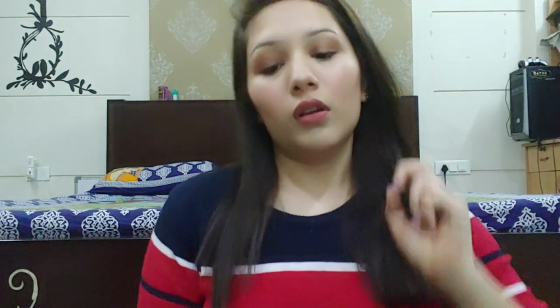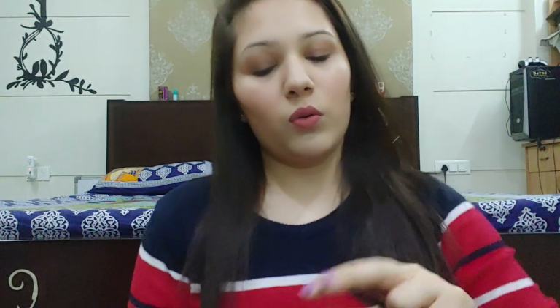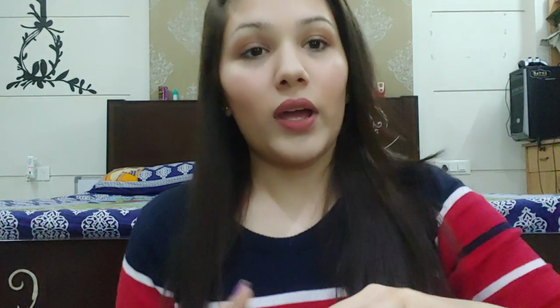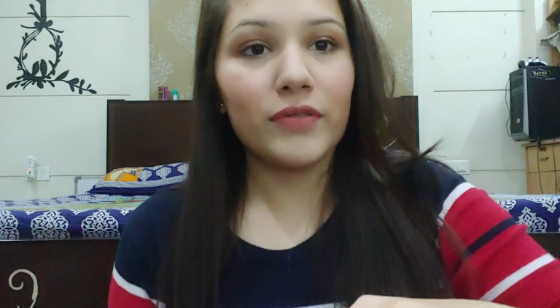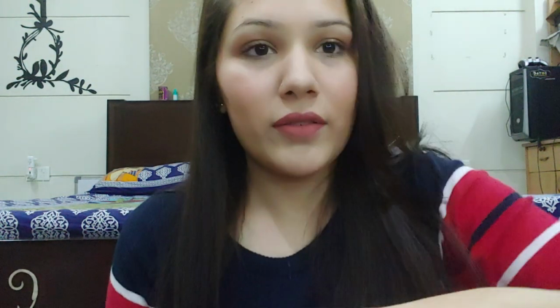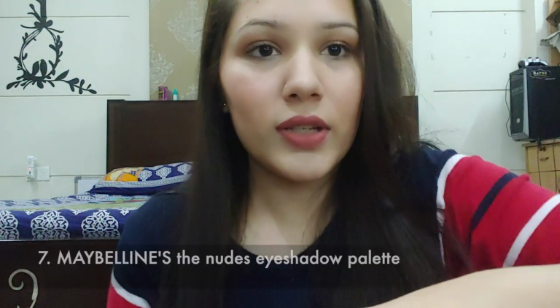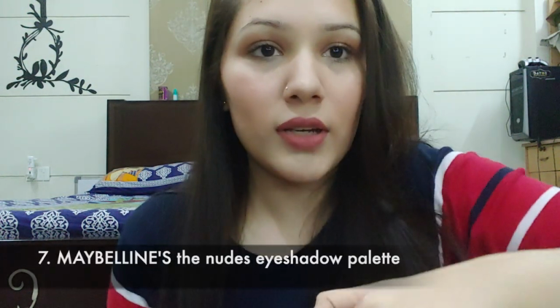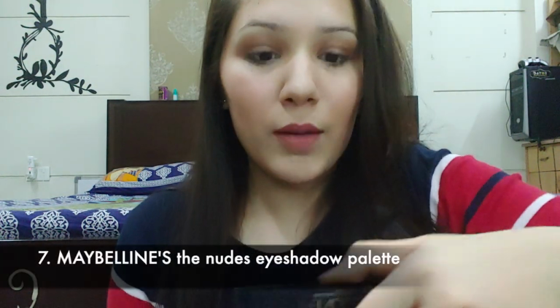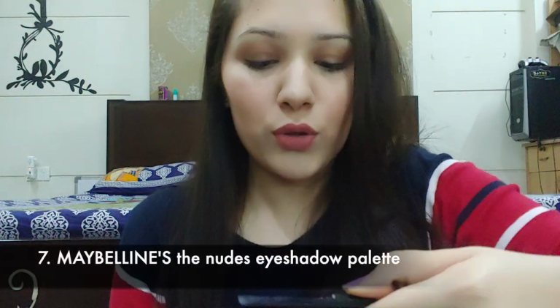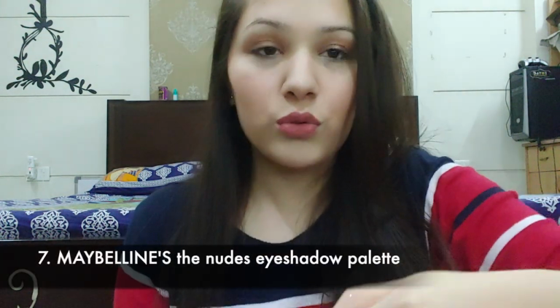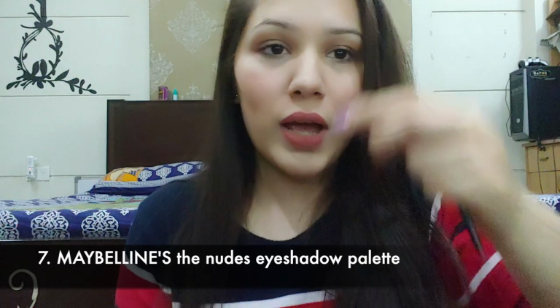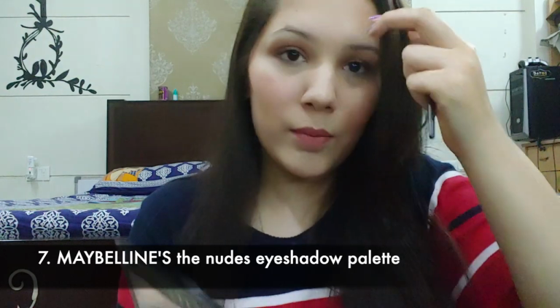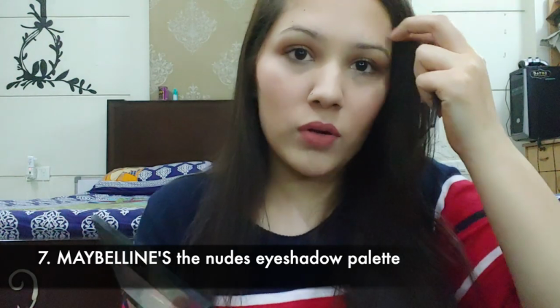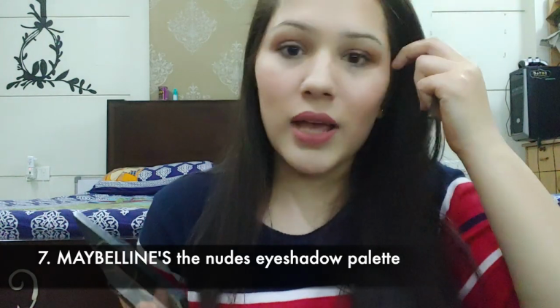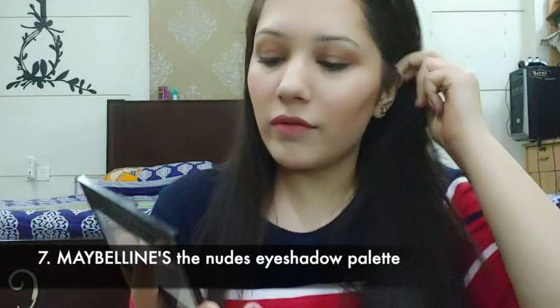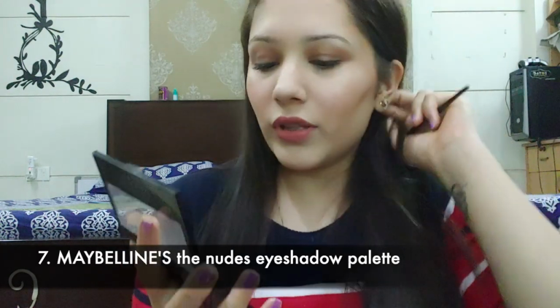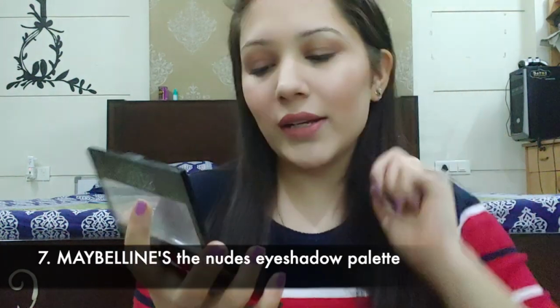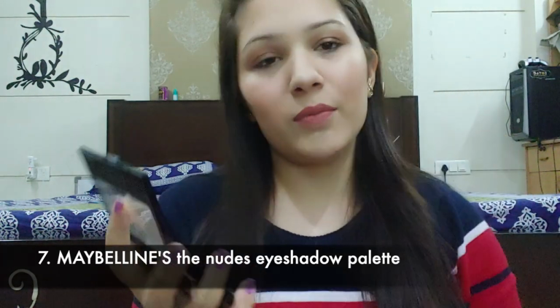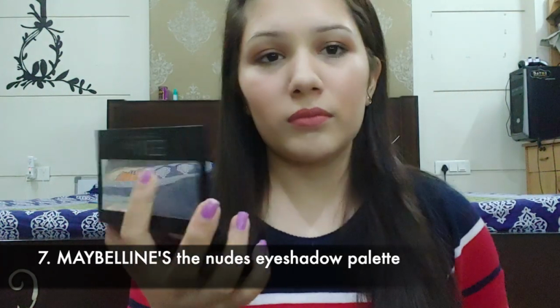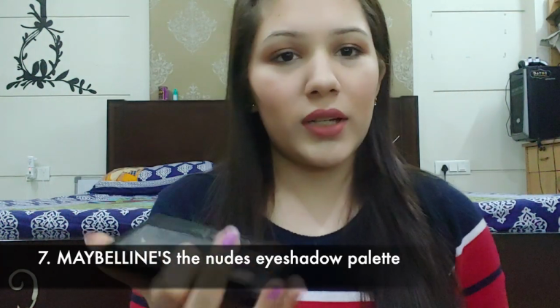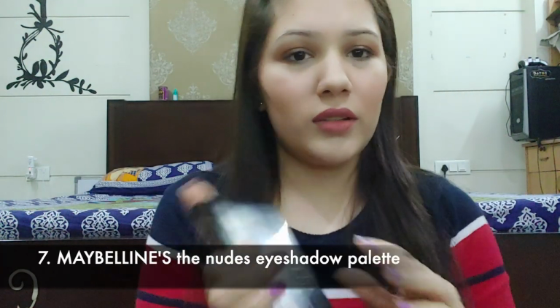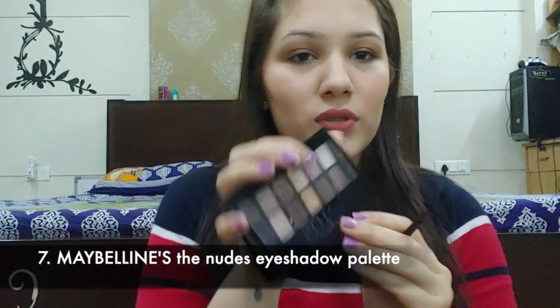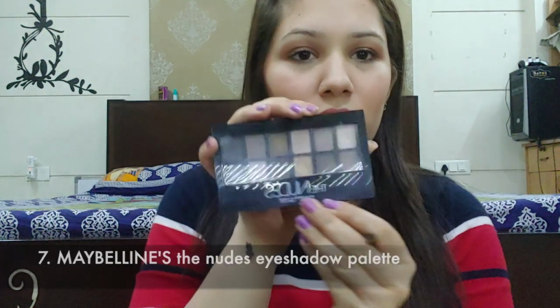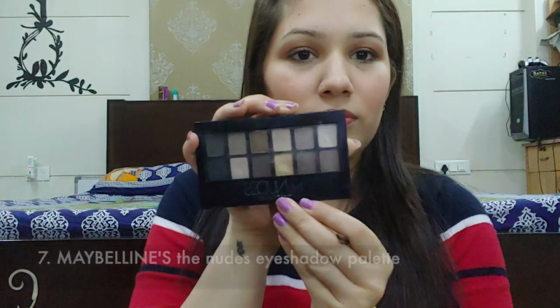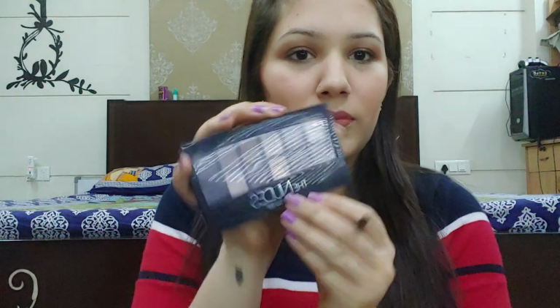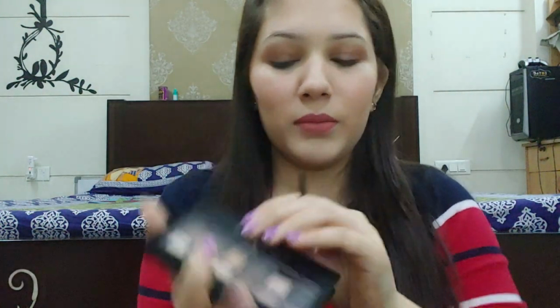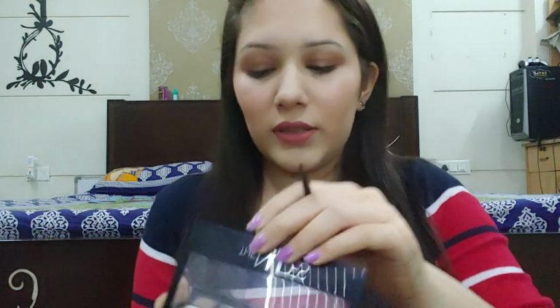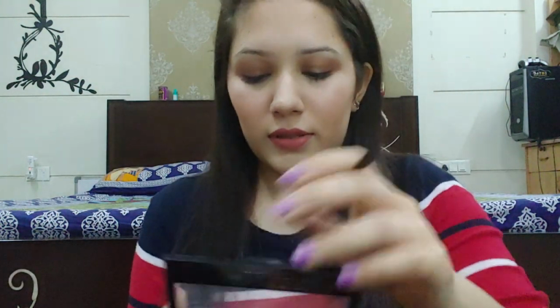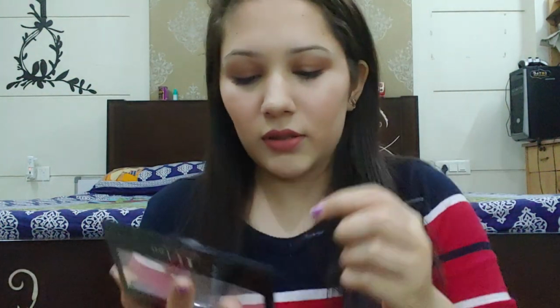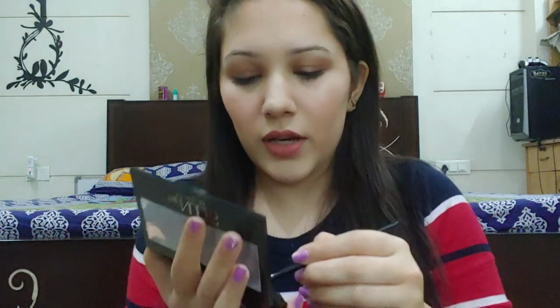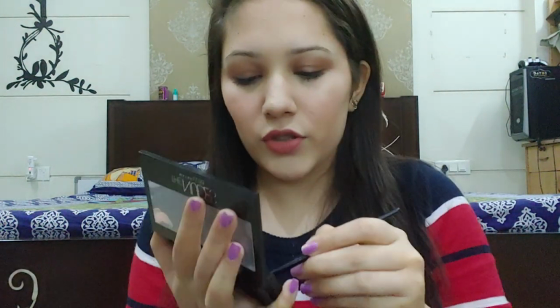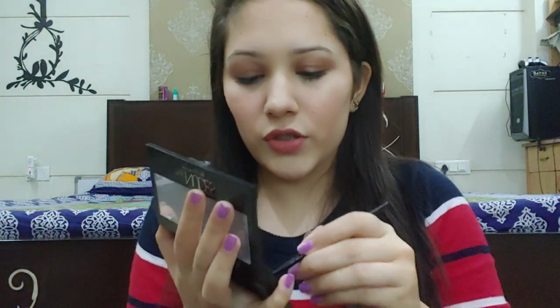After everything is done, I'm going to do my eyebrows and for that I'm using Maybelline's eyeshadow.